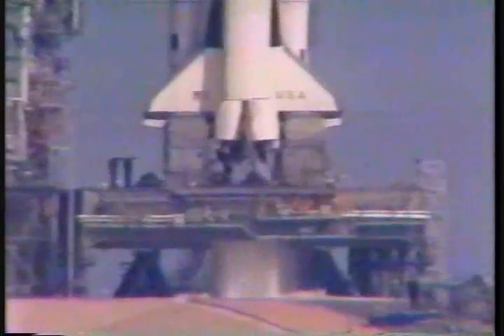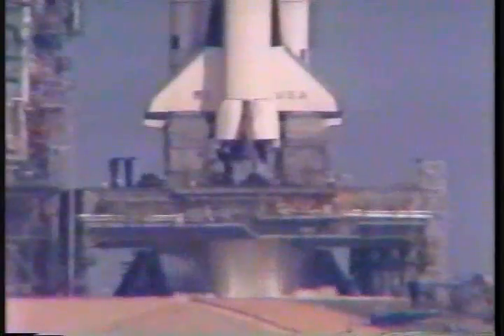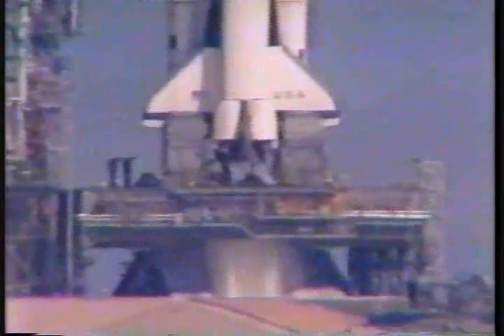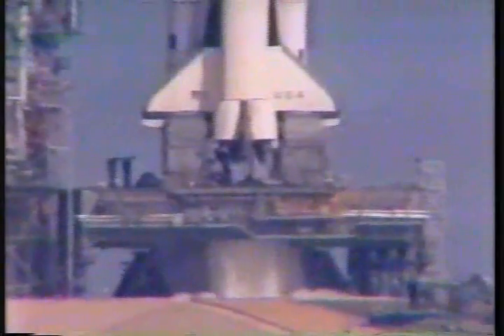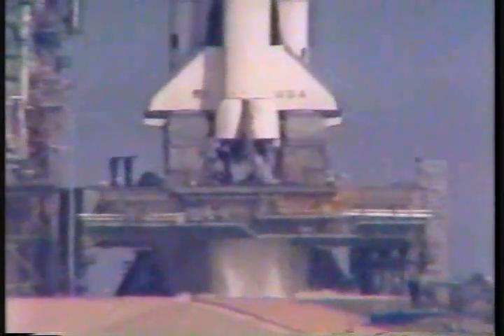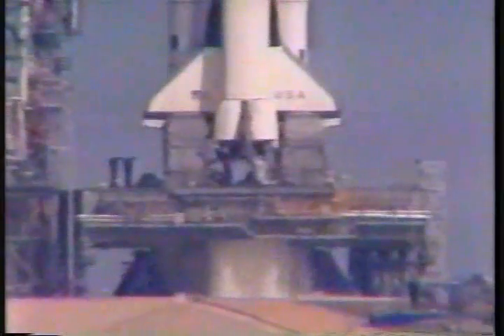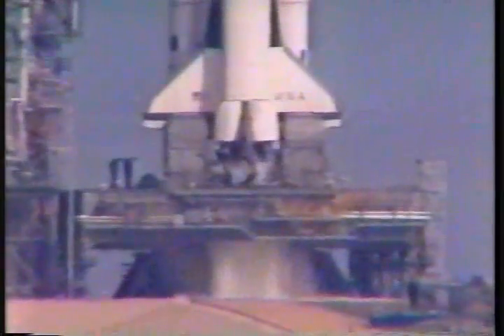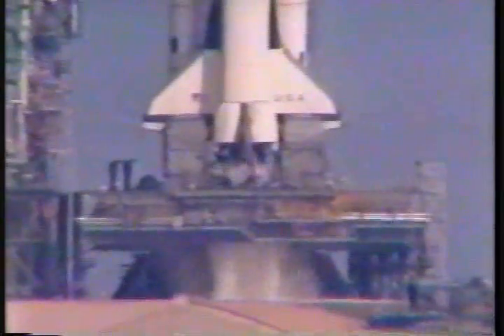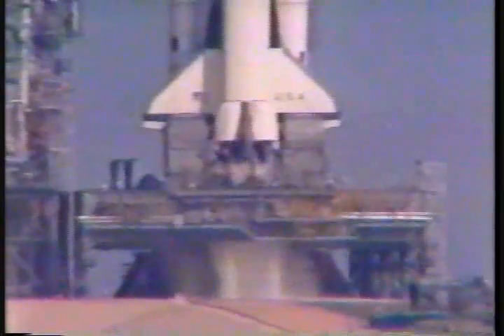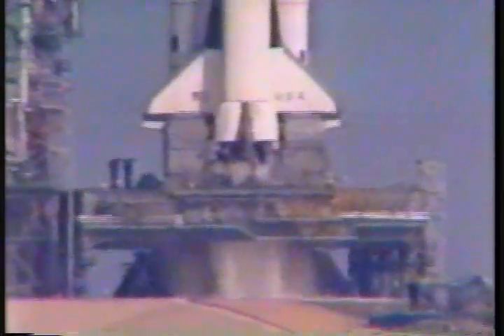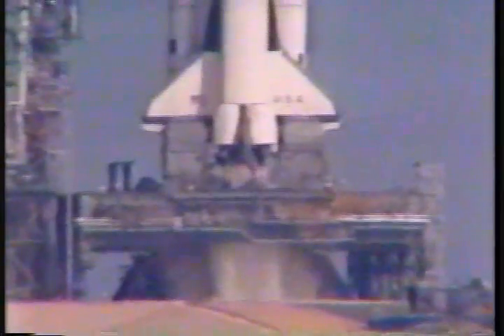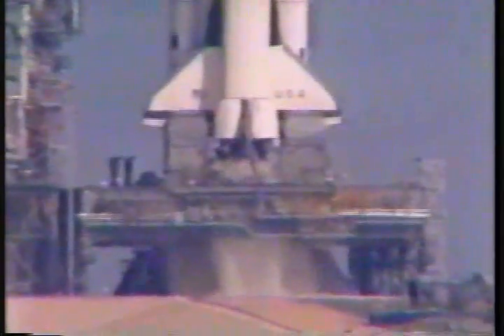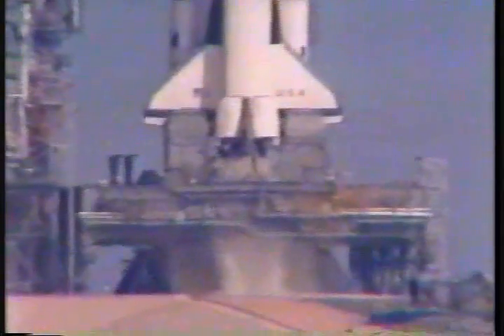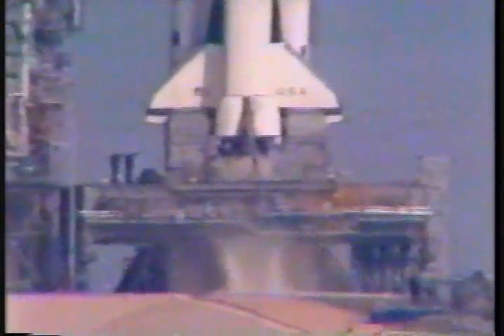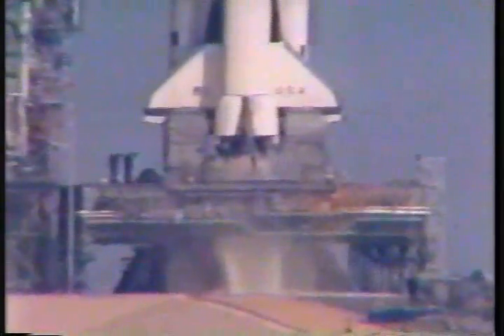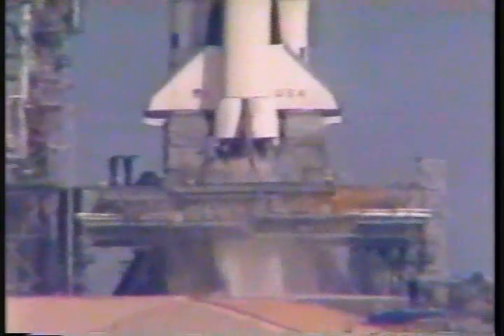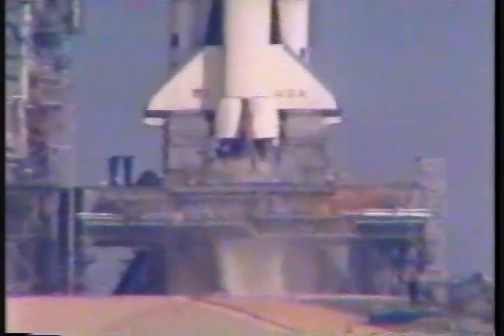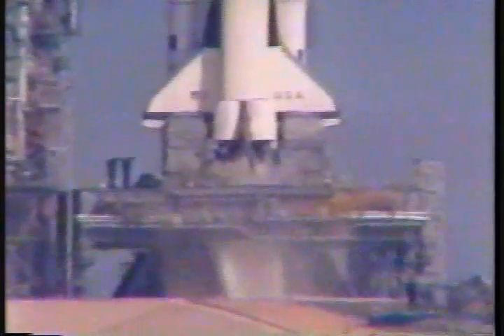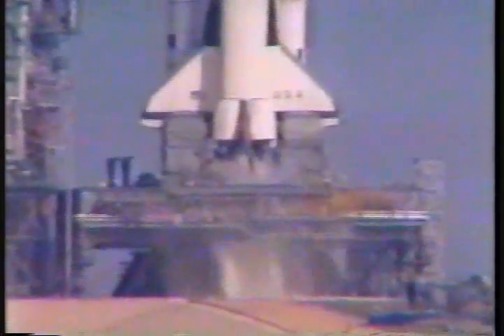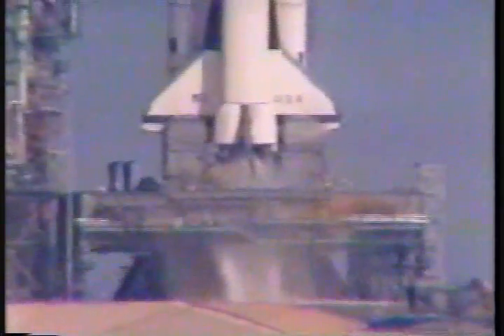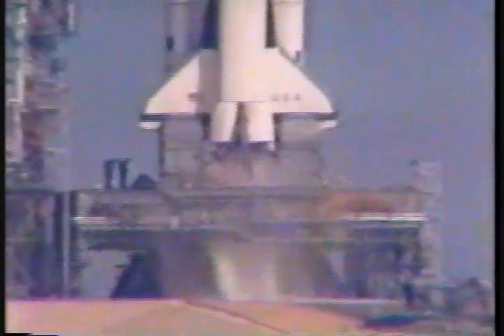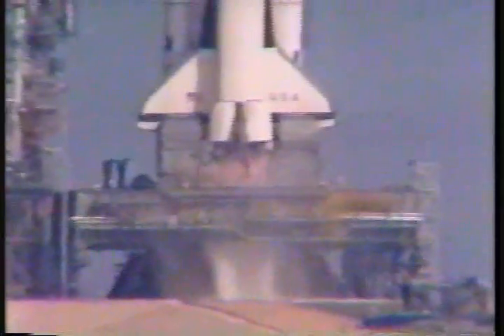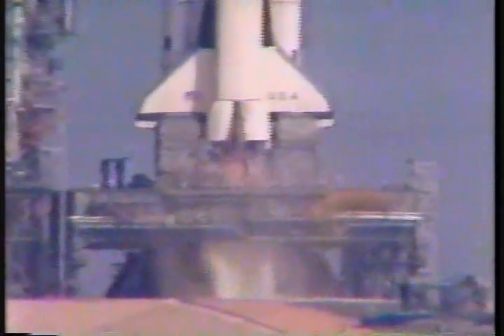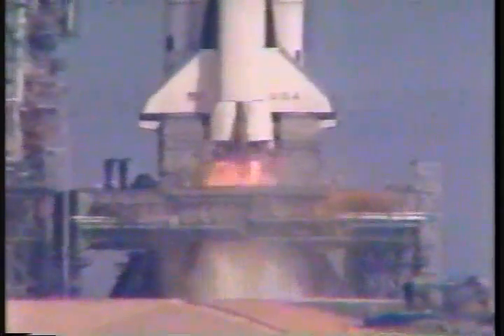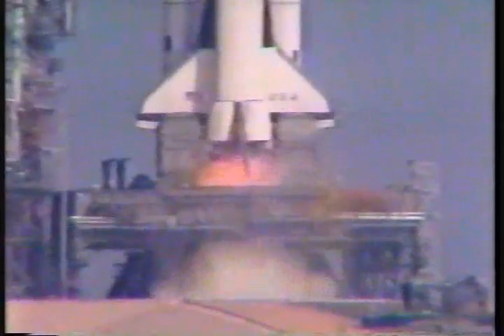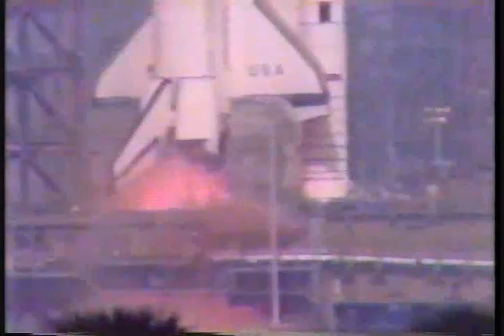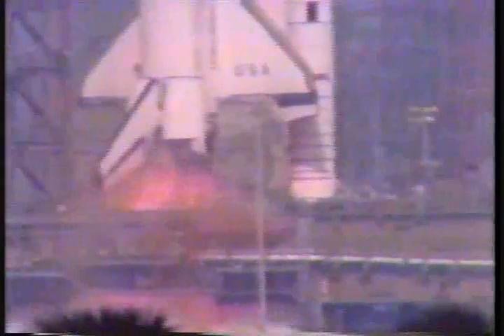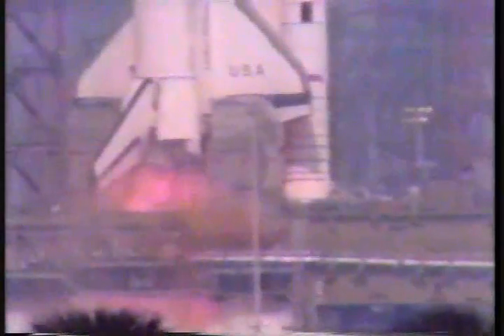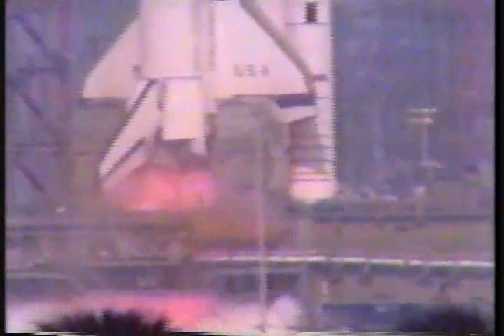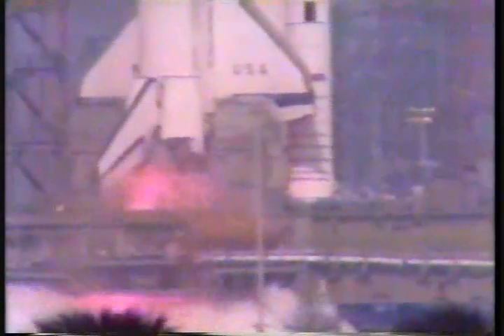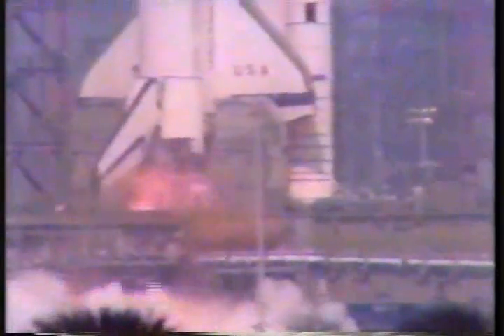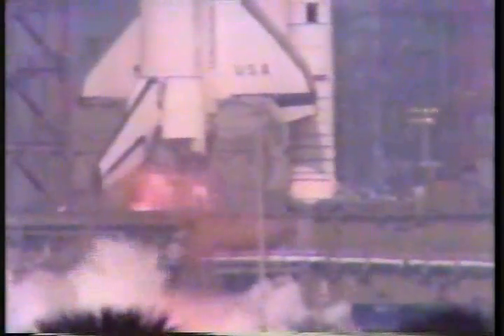Coming up on 10. T-minus 10, 9. We have go for main engine start. We have main engine start.